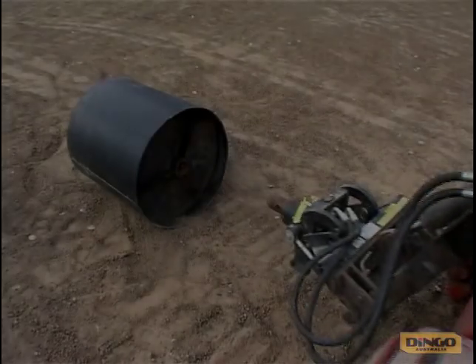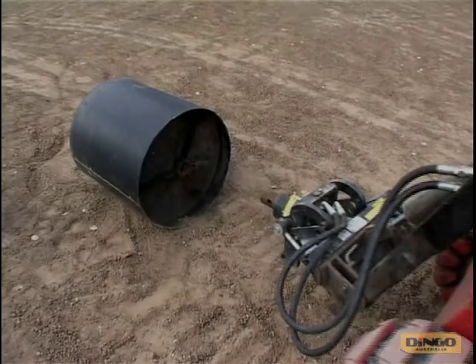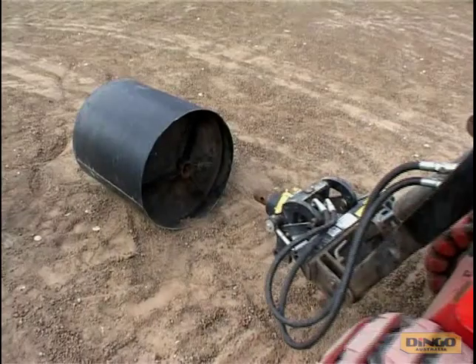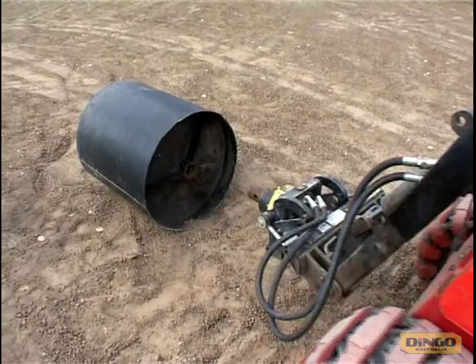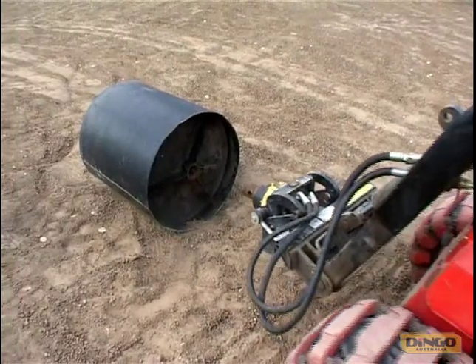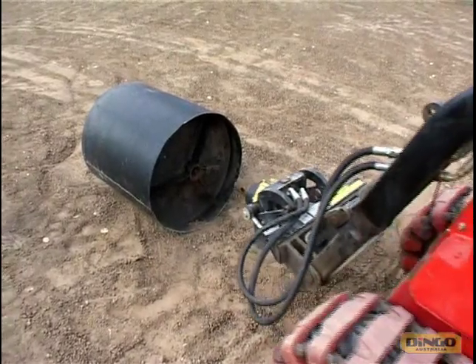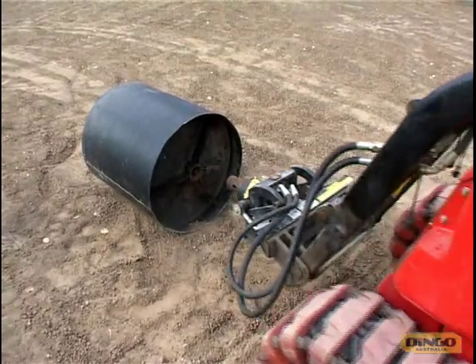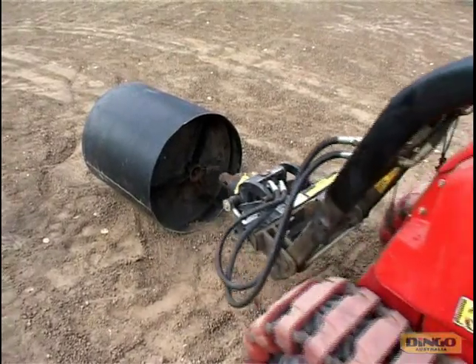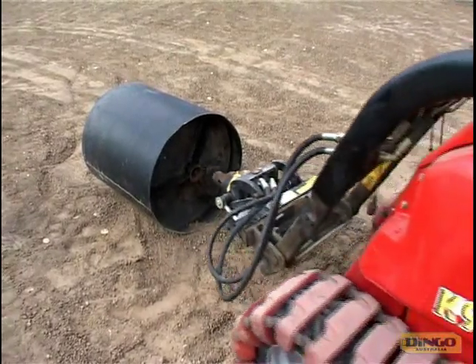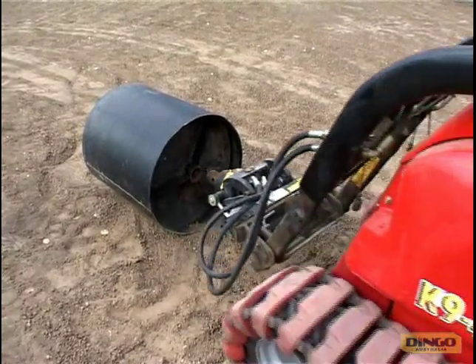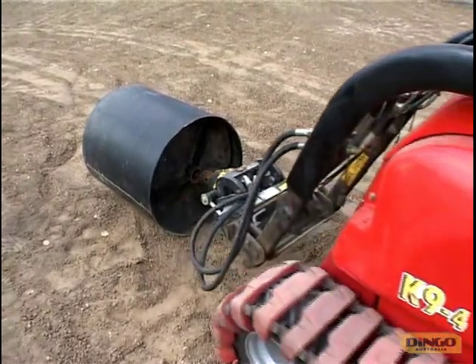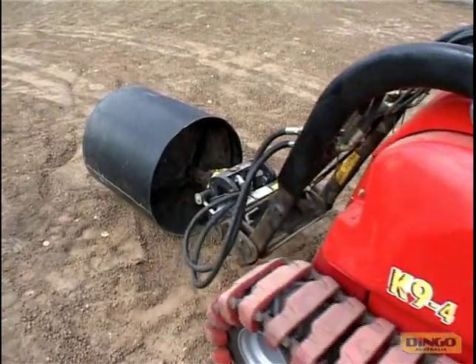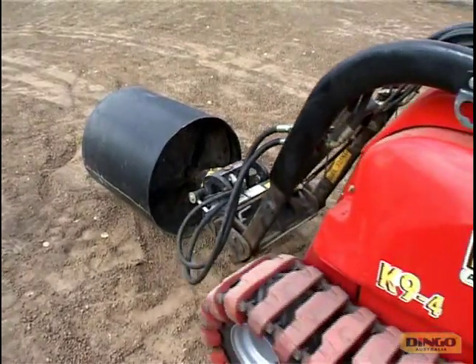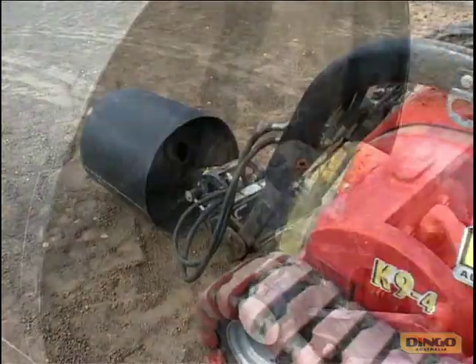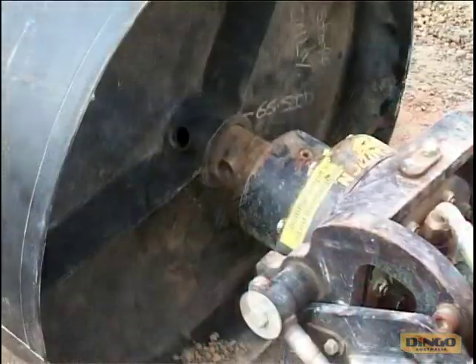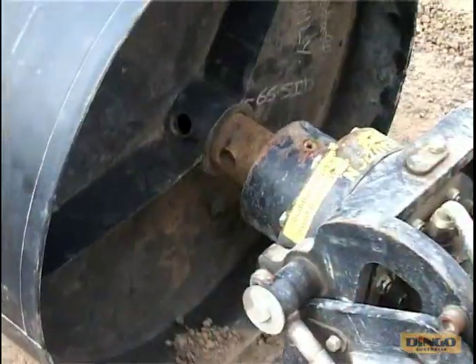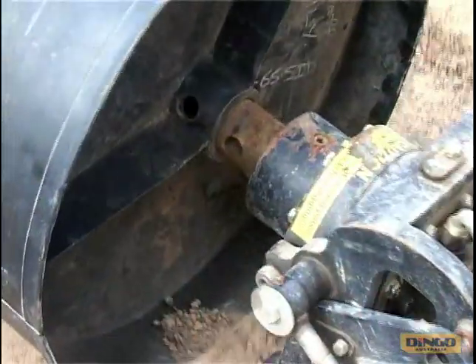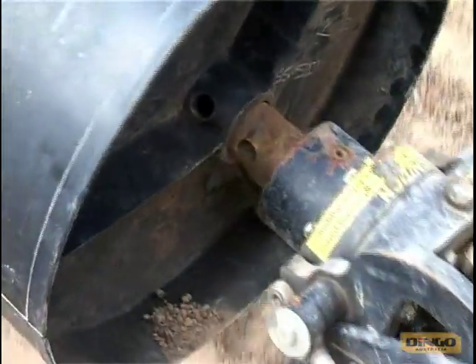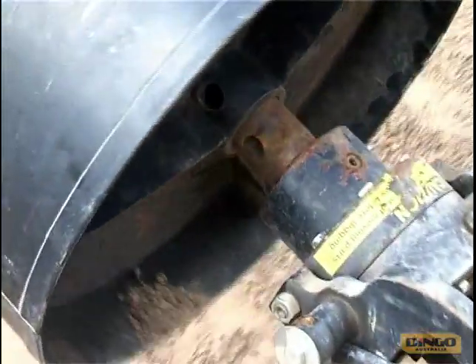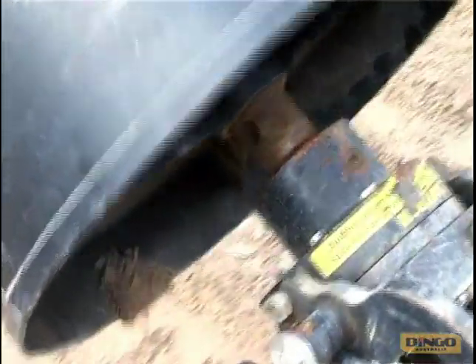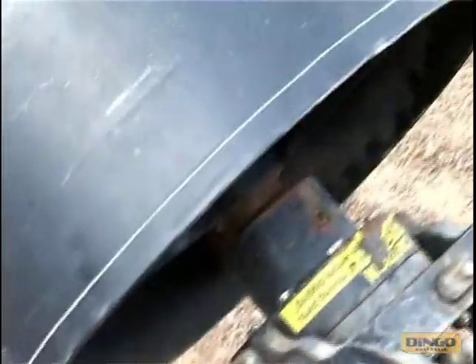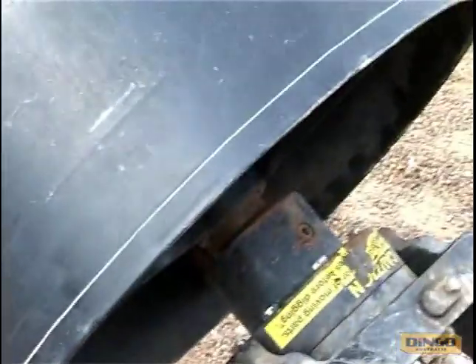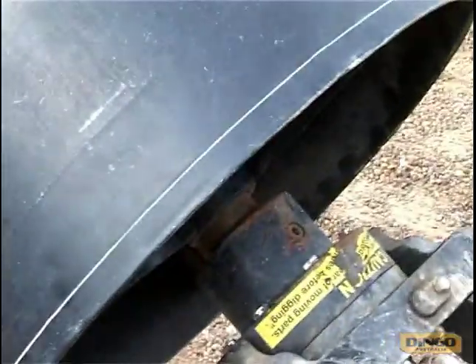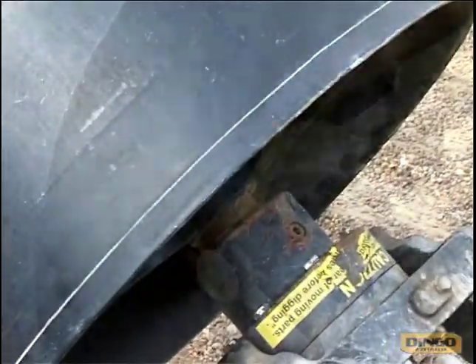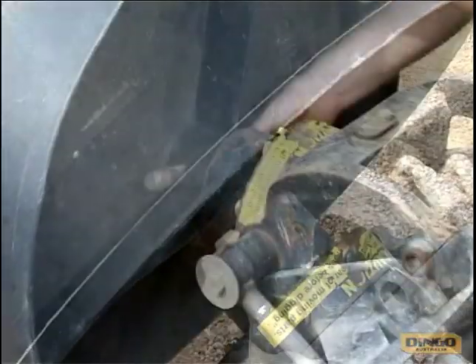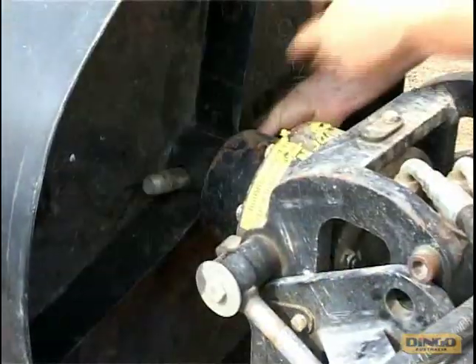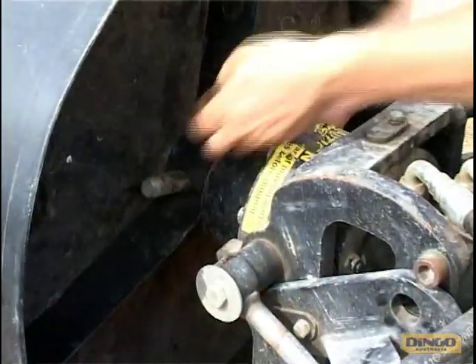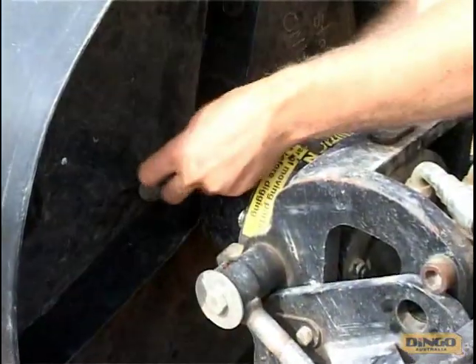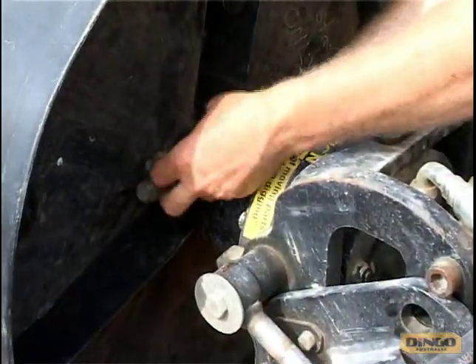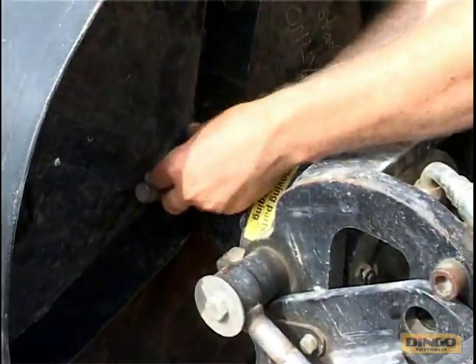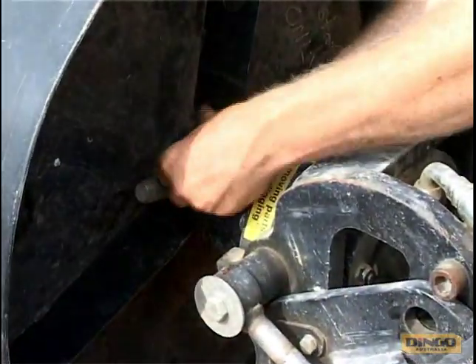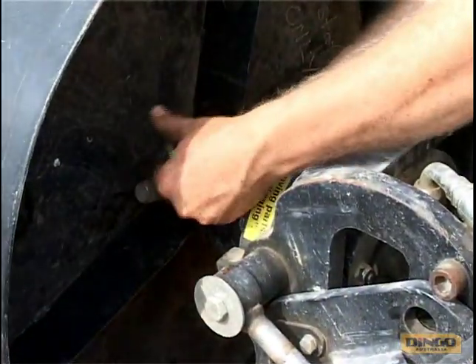The dingo converts easily to a mobile cement mixer when the cement mixer bowl is fitted to the post hole digger drive.